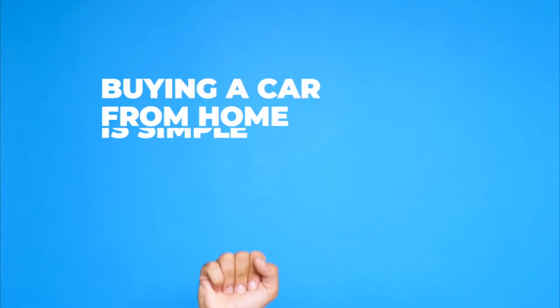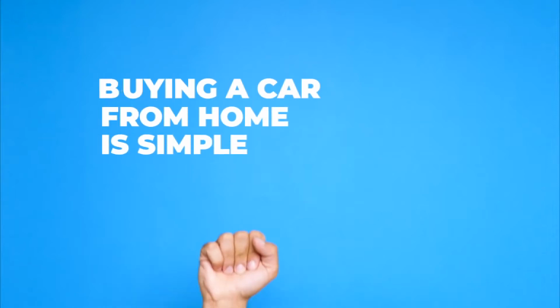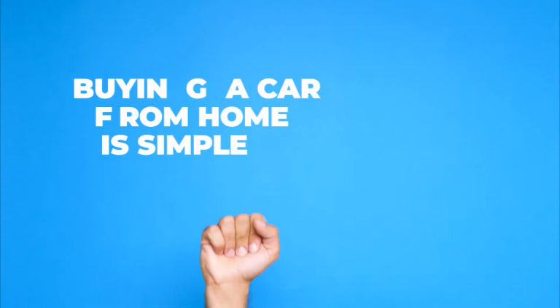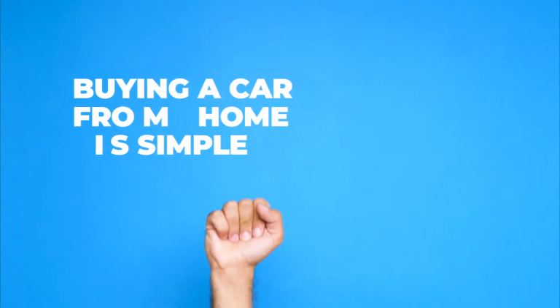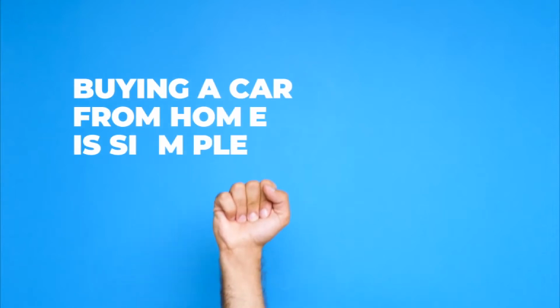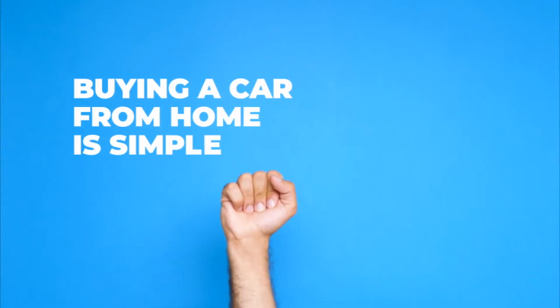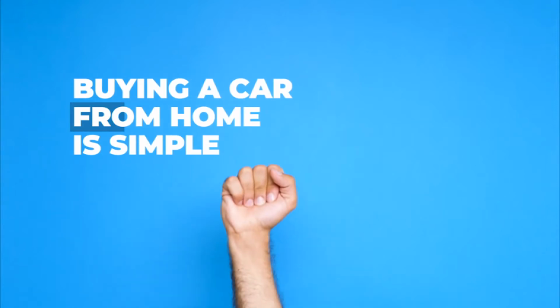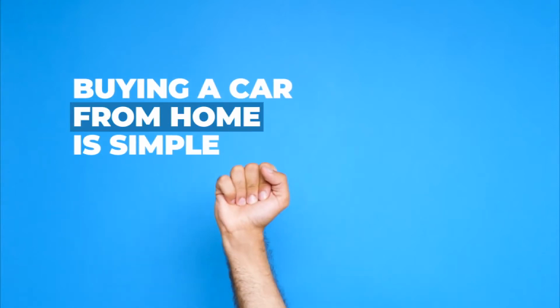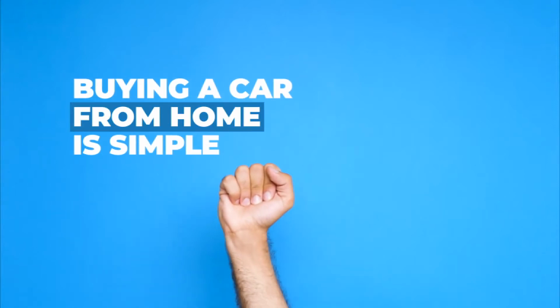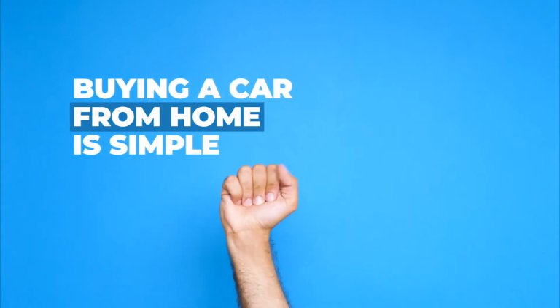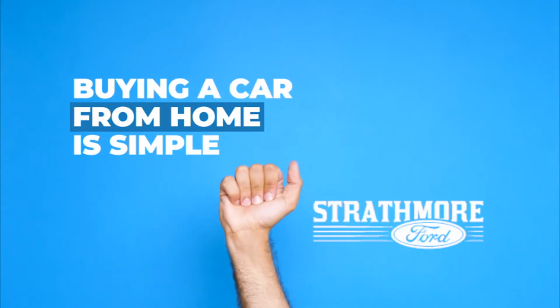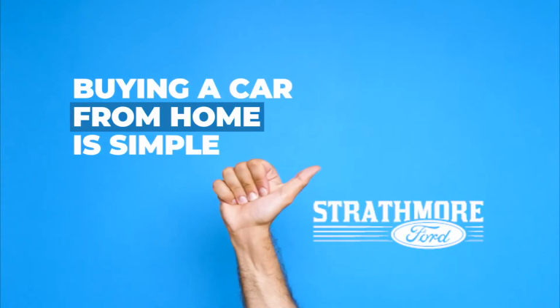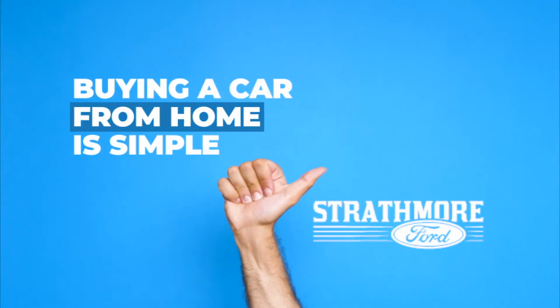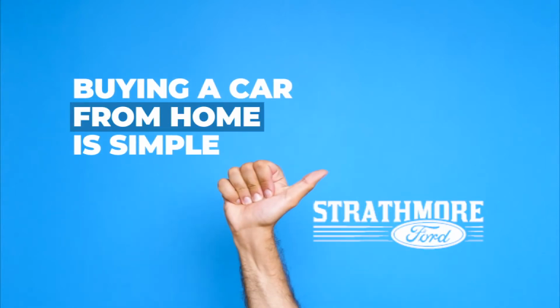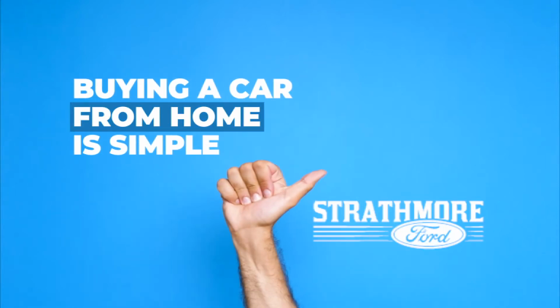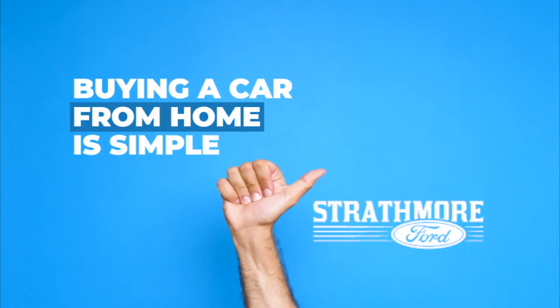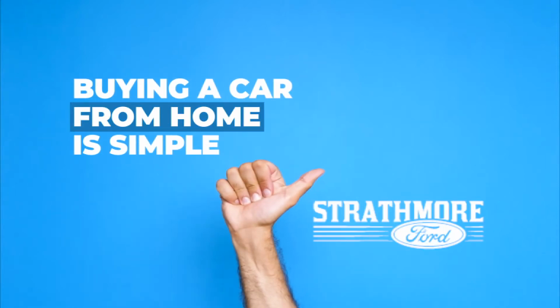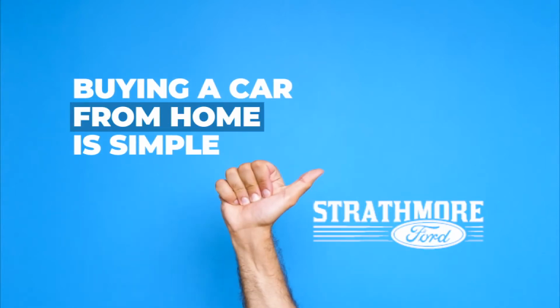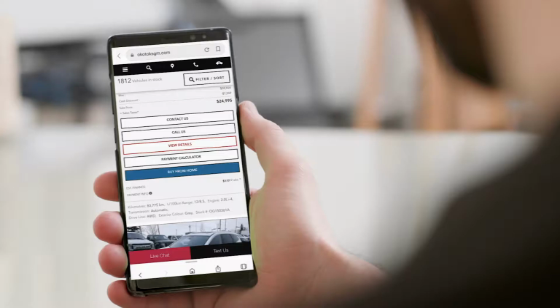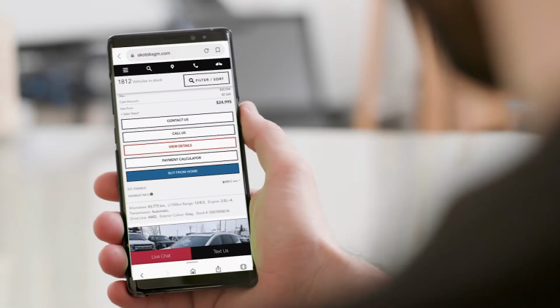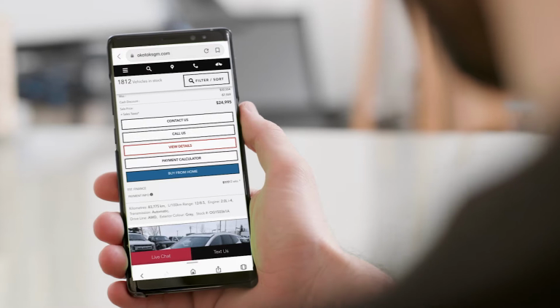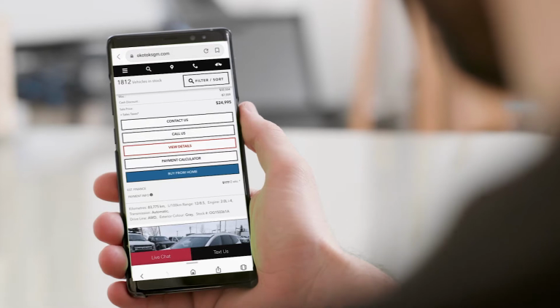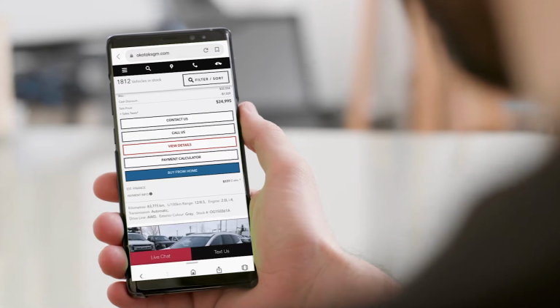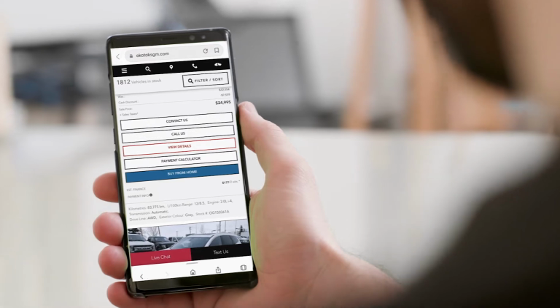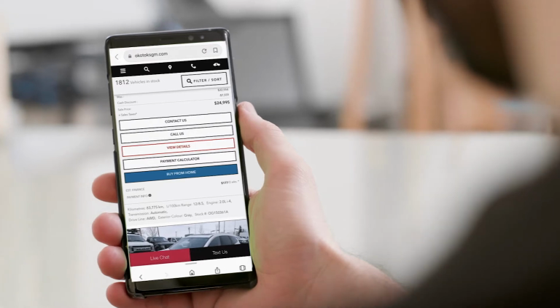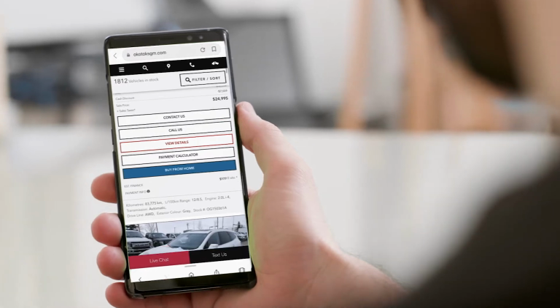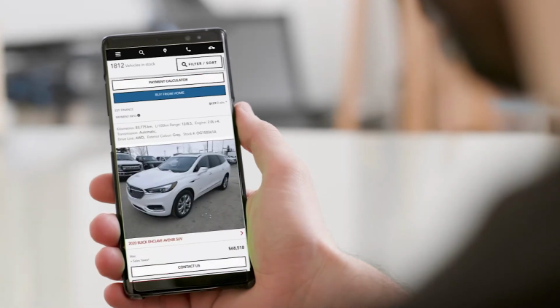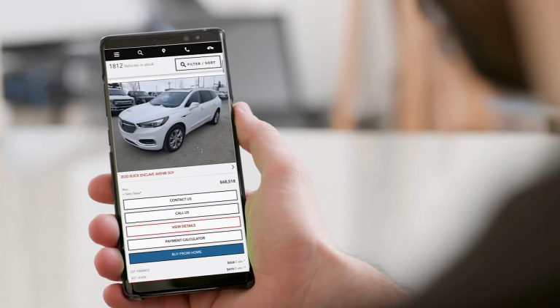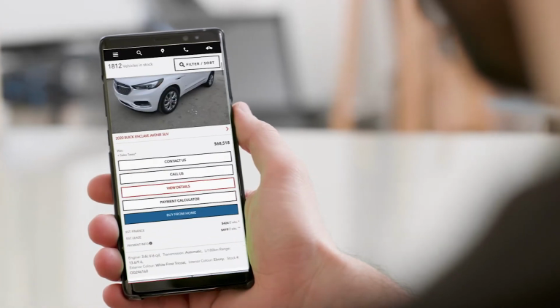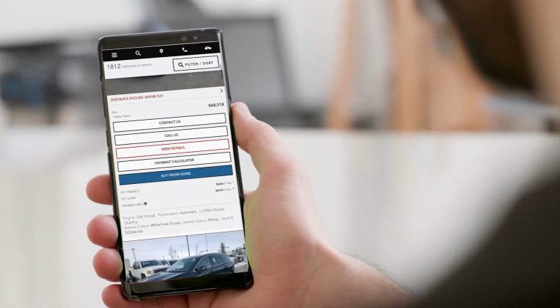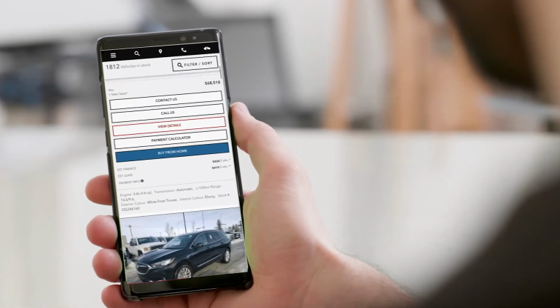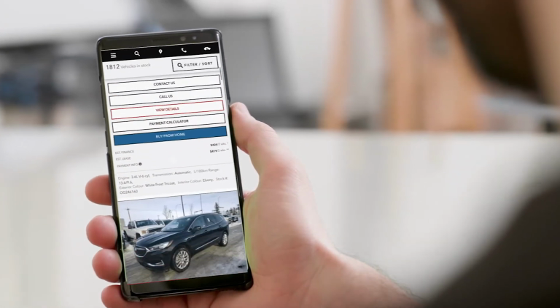Buying a car from home is simple with Strathmore Ford. From the comfort of your home, you can view all our inventory online.